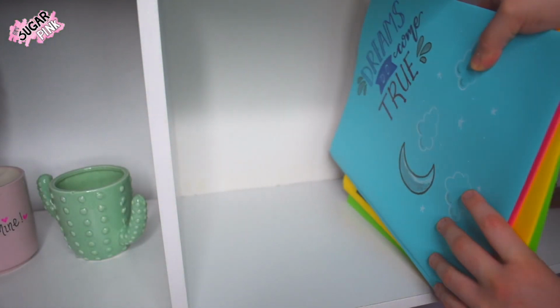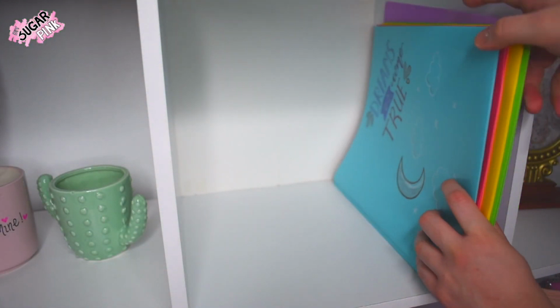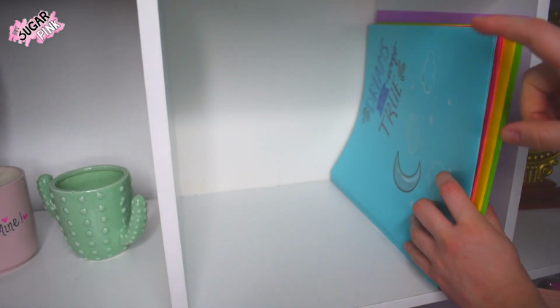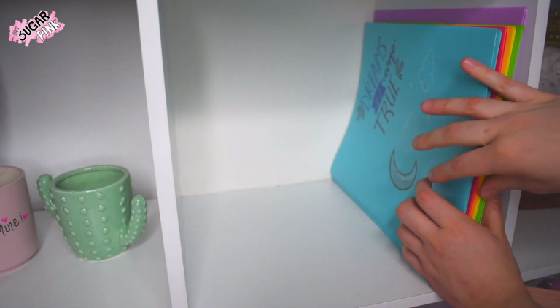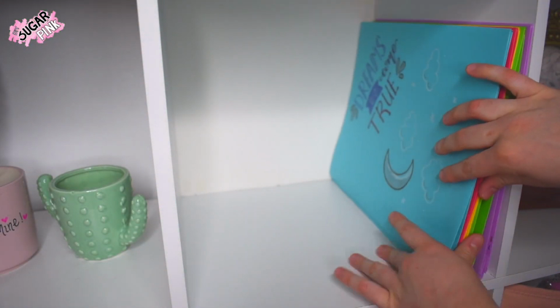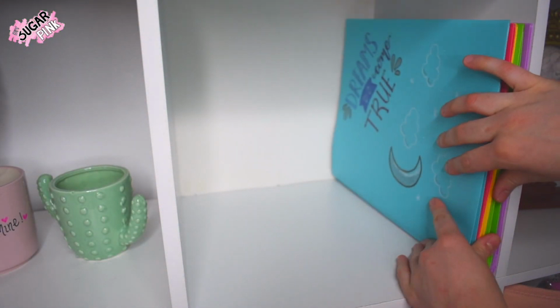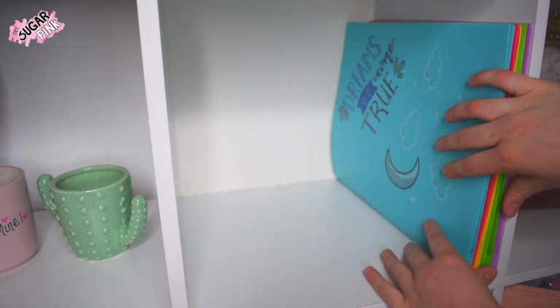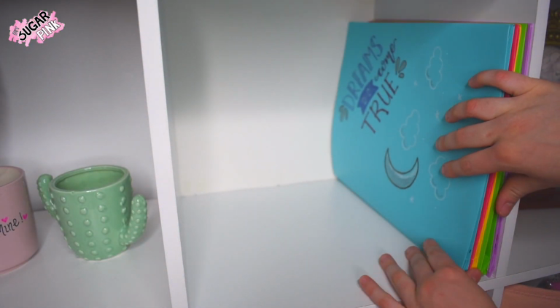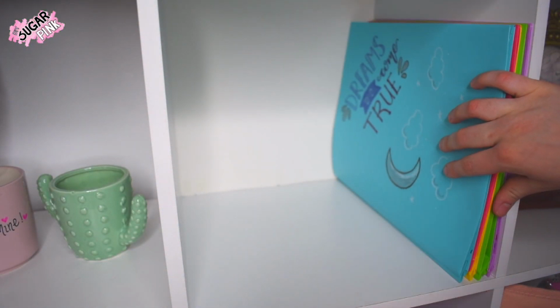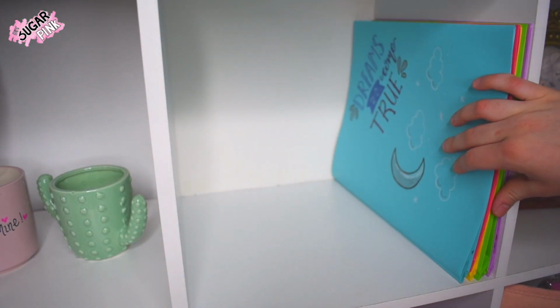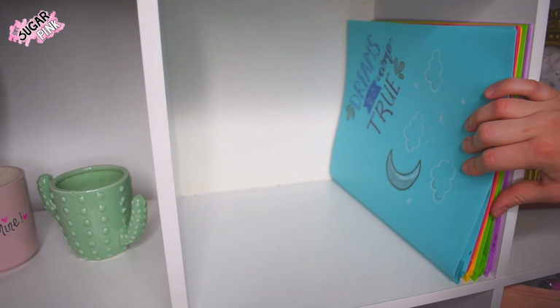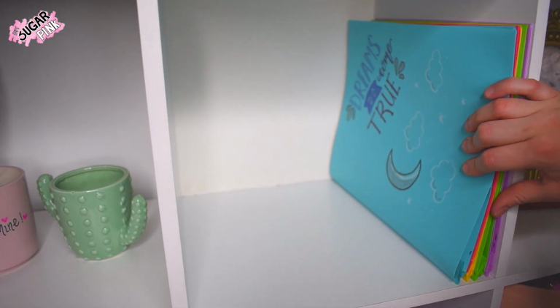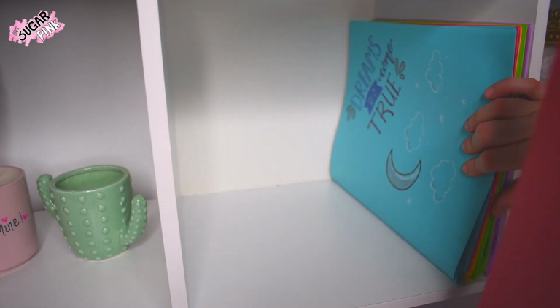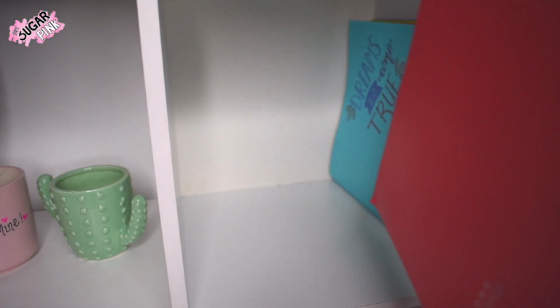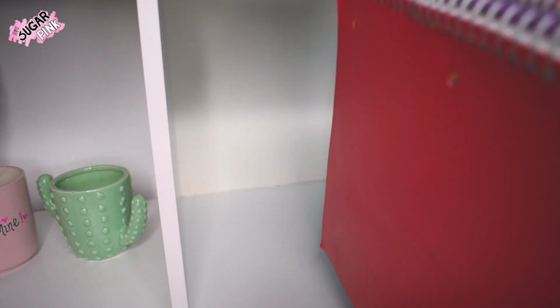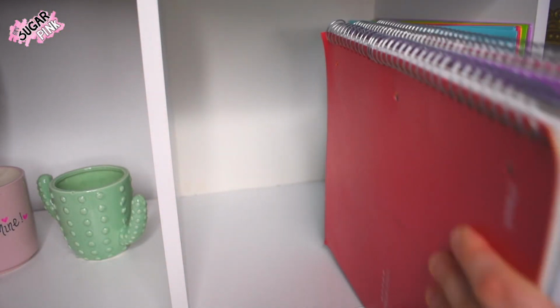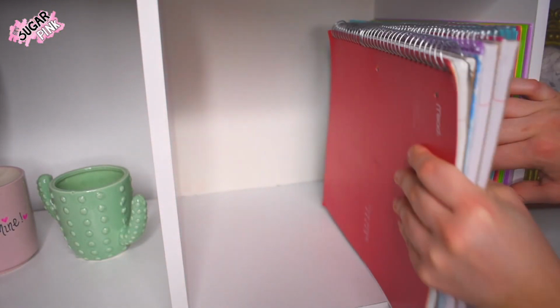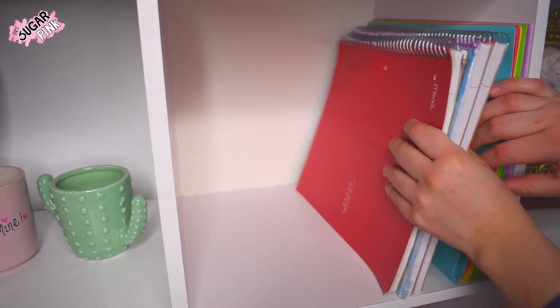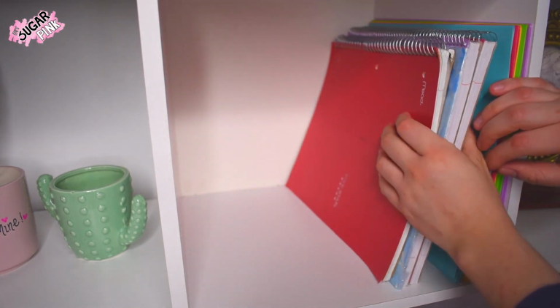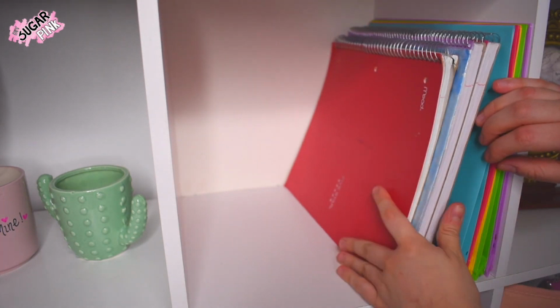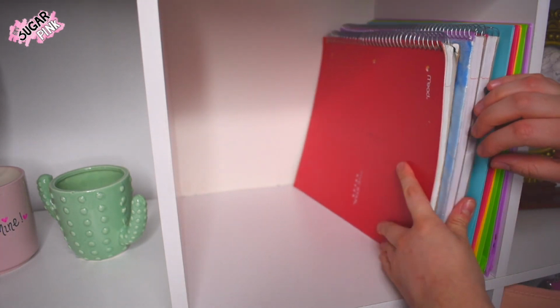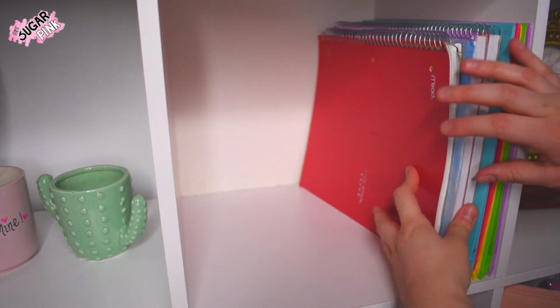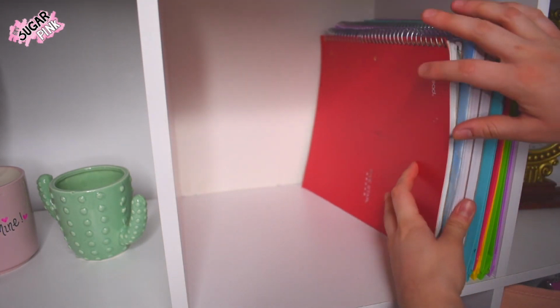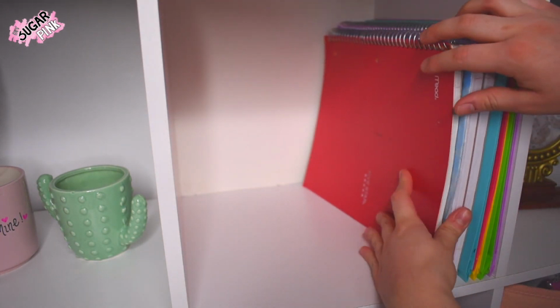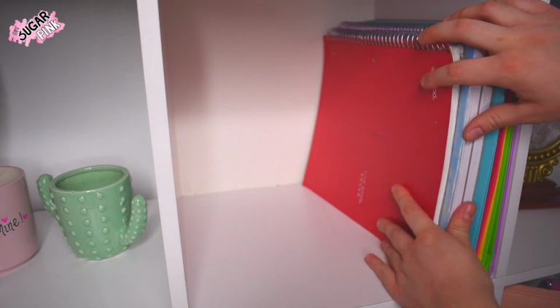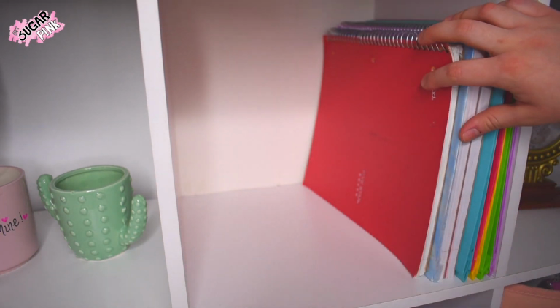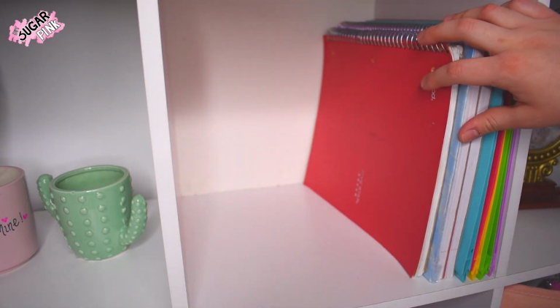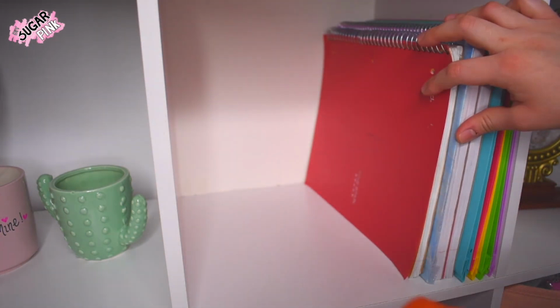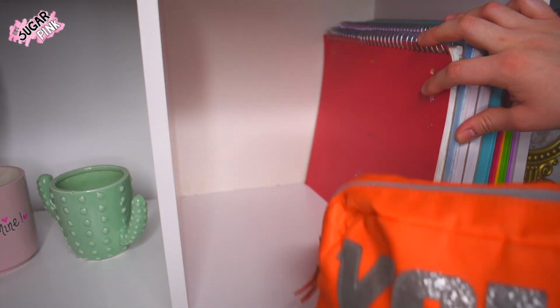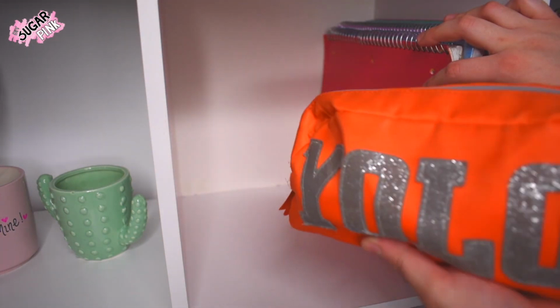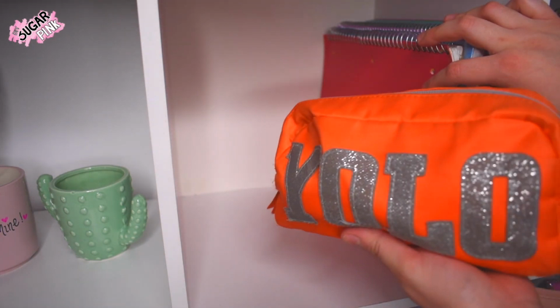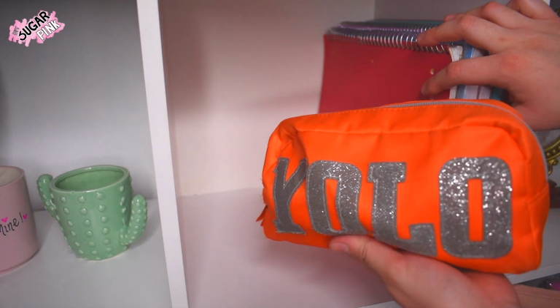Since we're not actually going to school, empty your backpack and put all of your school supplies somewhere you can see them and easily grab them when you need them.